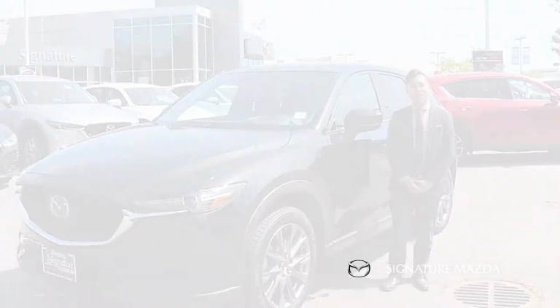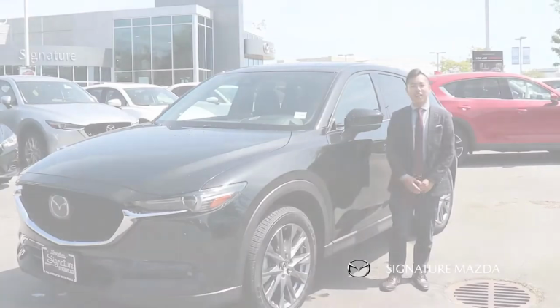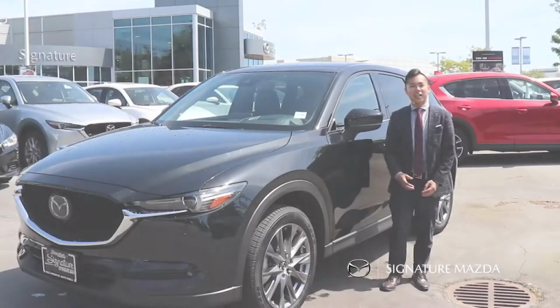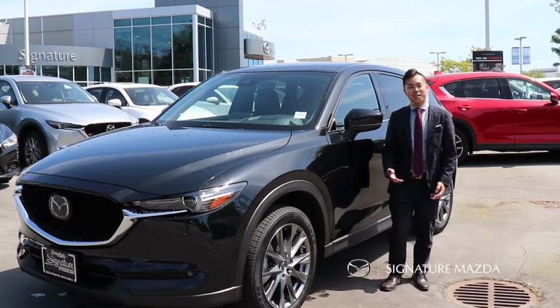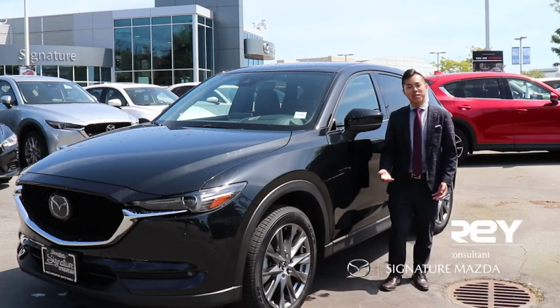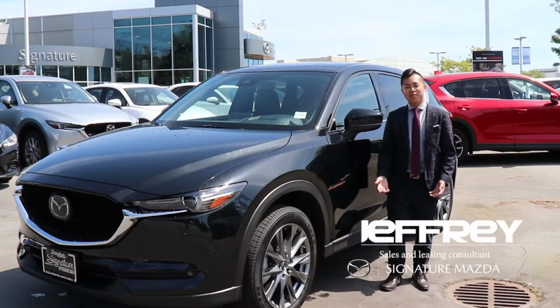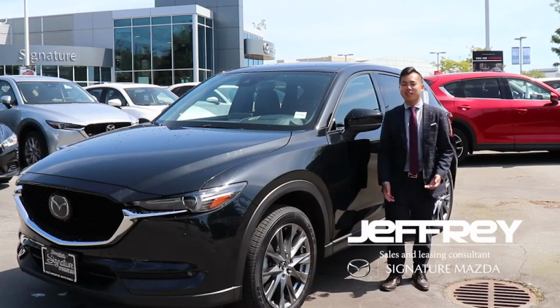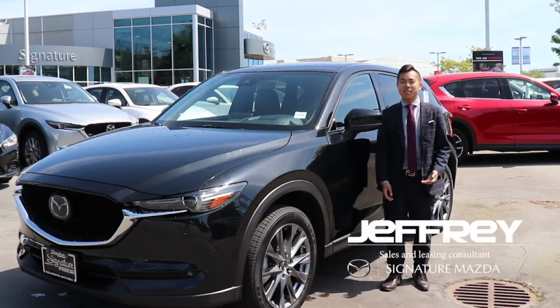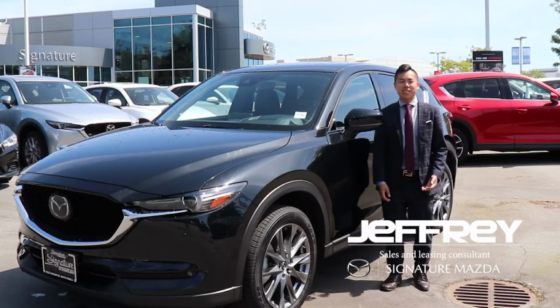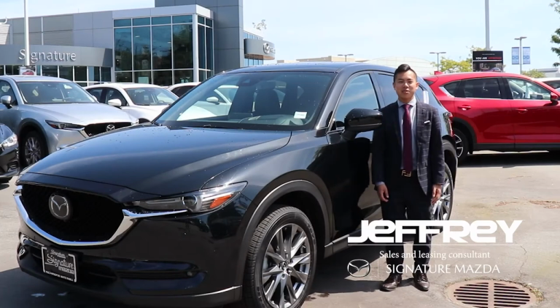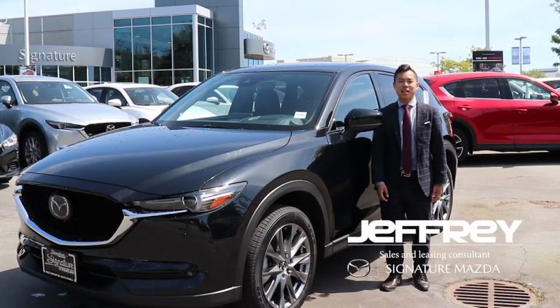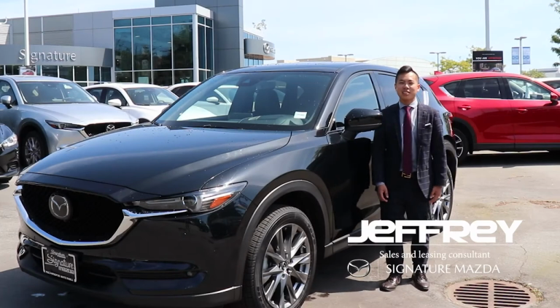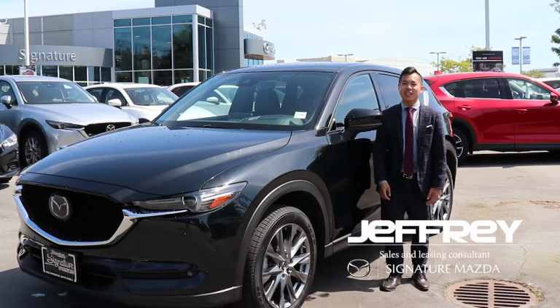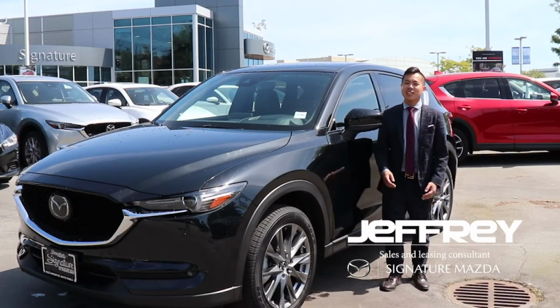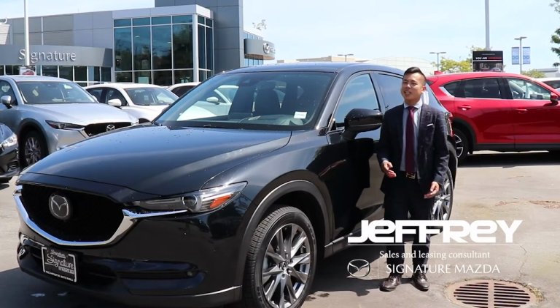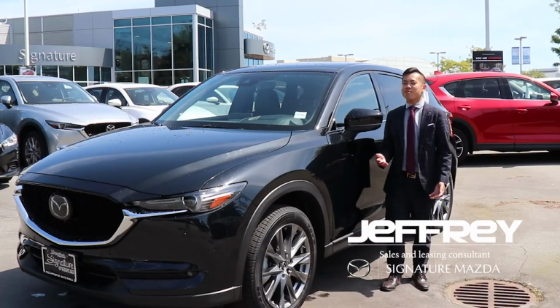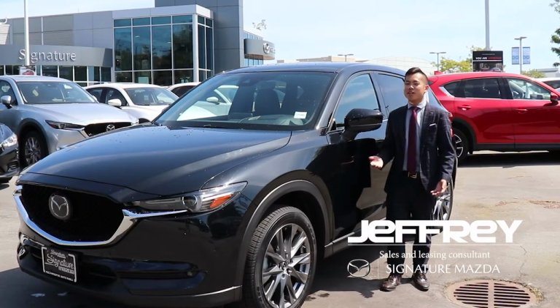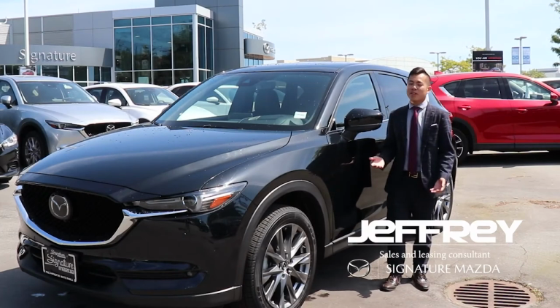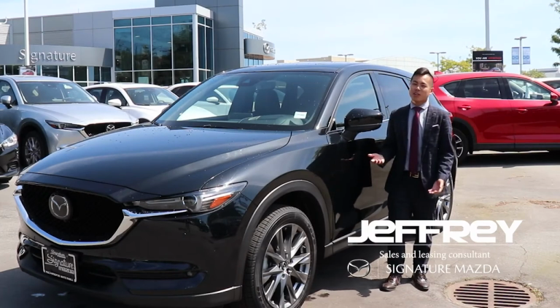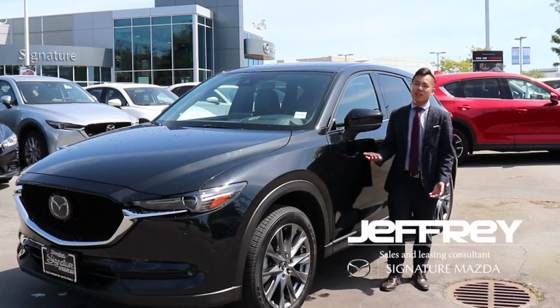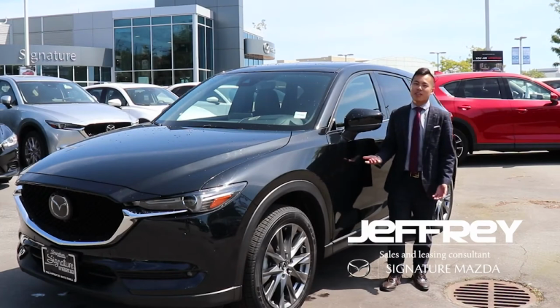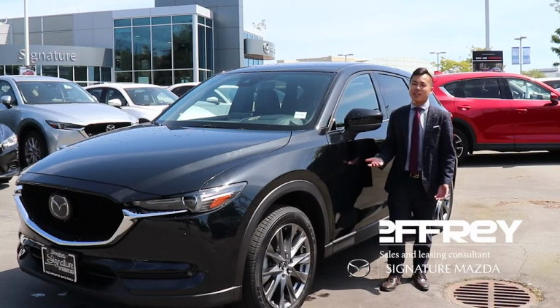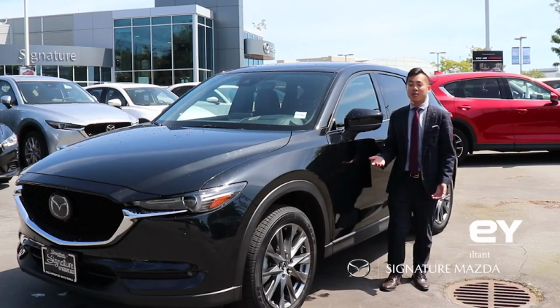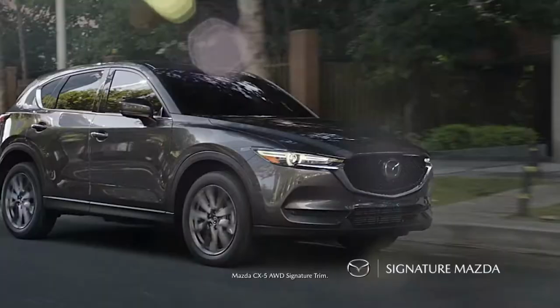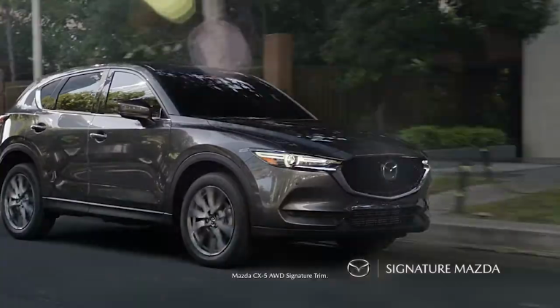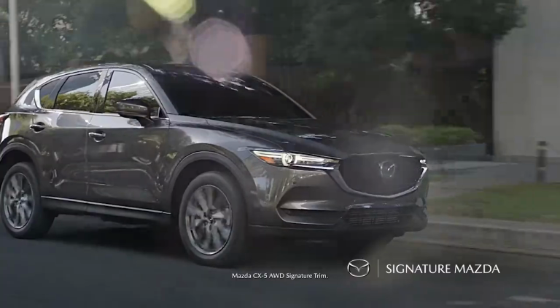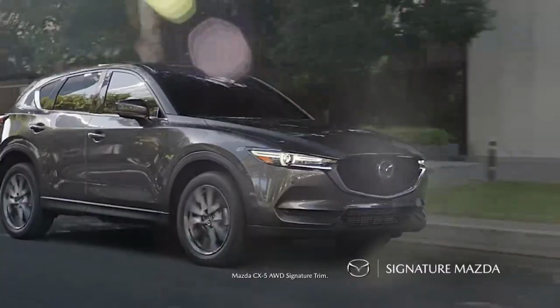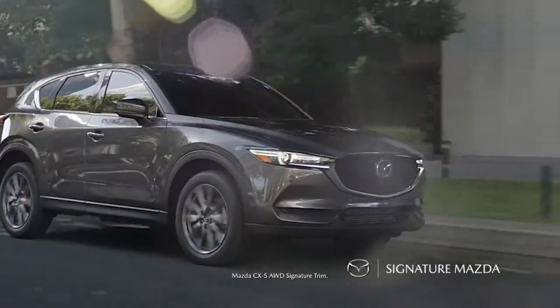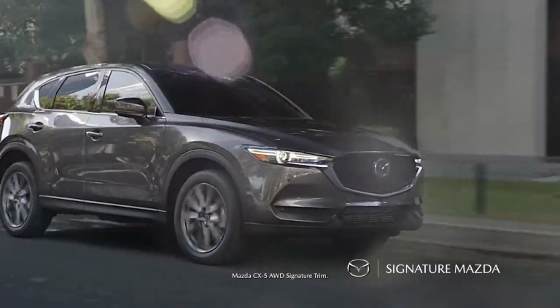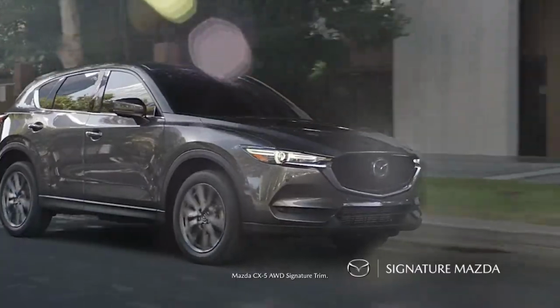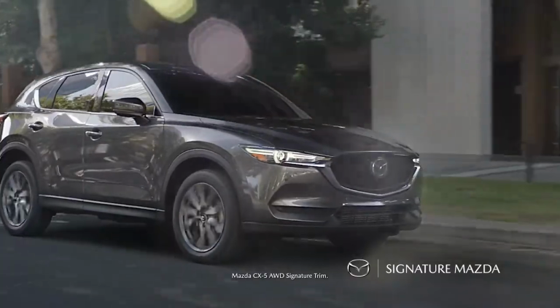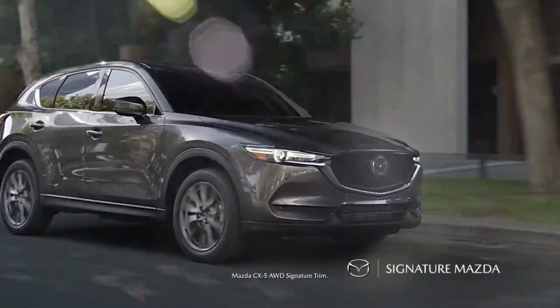Hi guys, I'm Jeffrey from Signature Mazda. Today I'll be going over the 2020 CX-5 Signature.